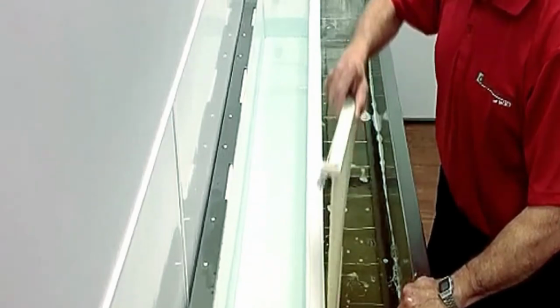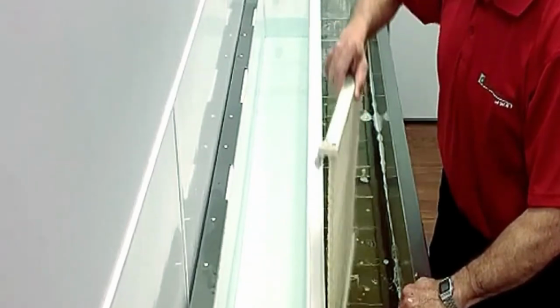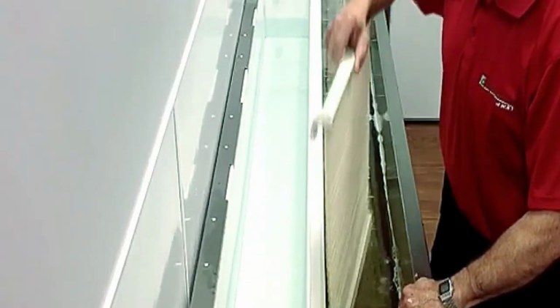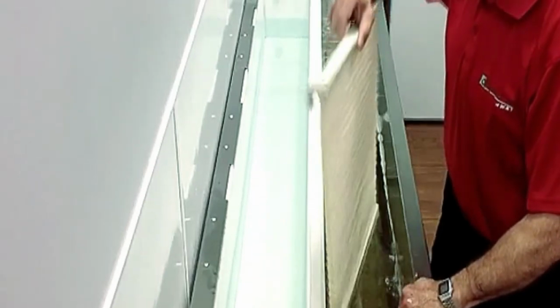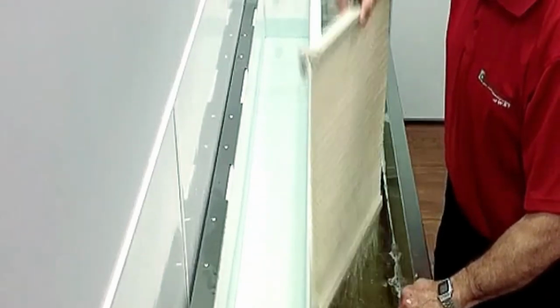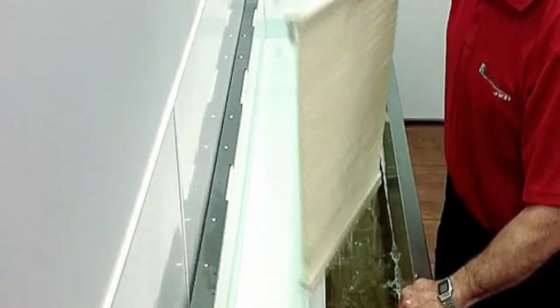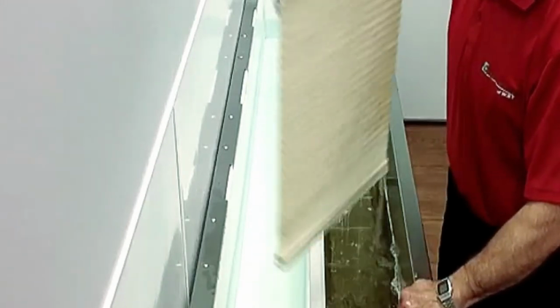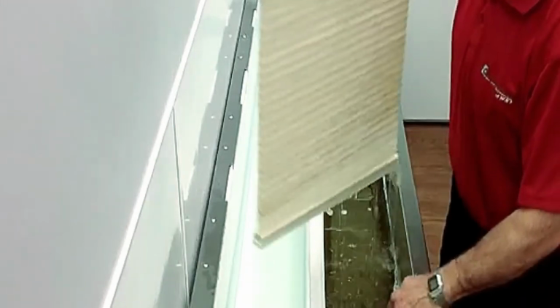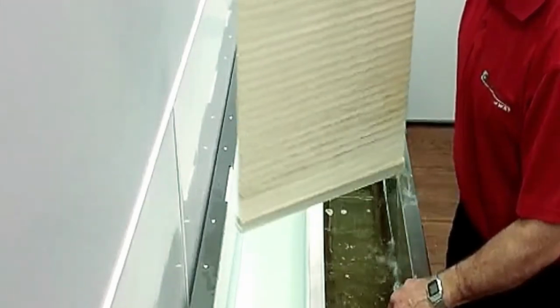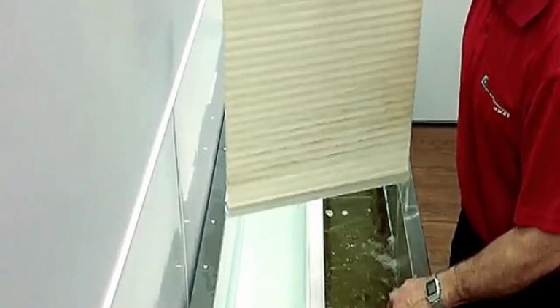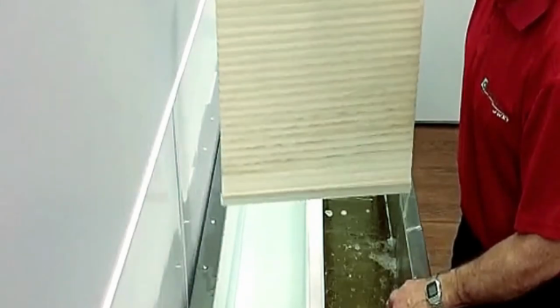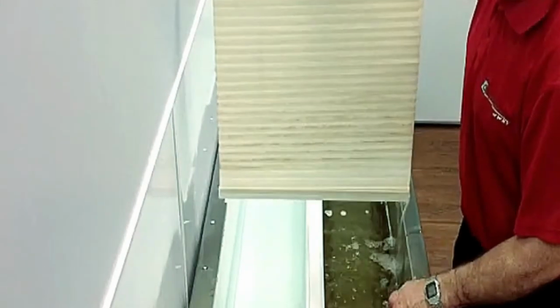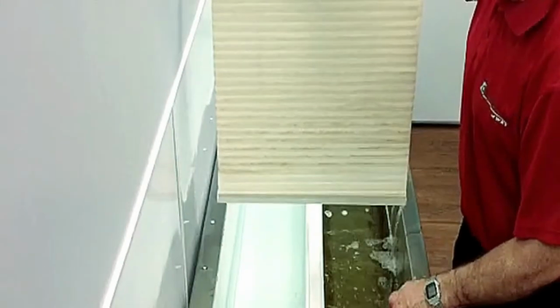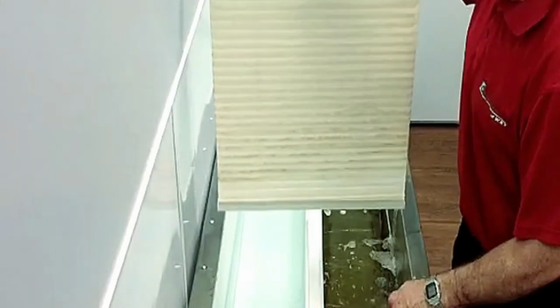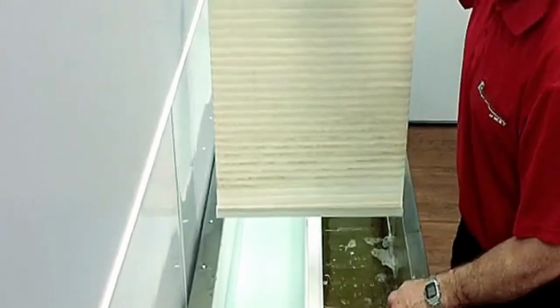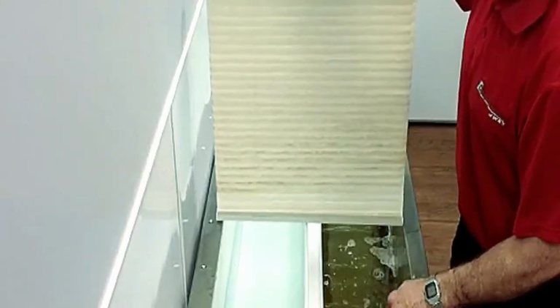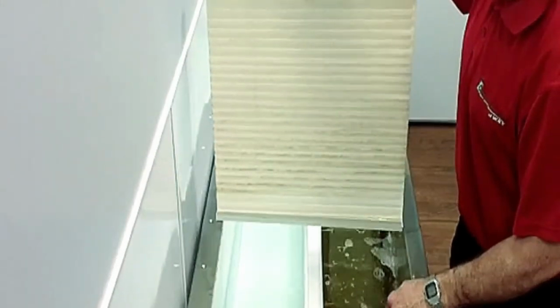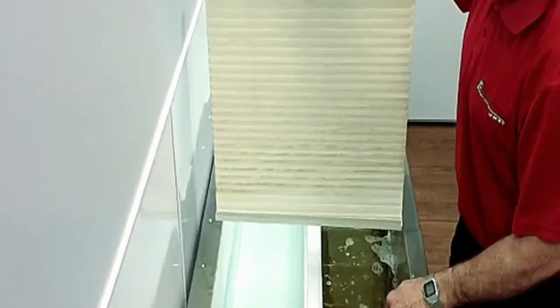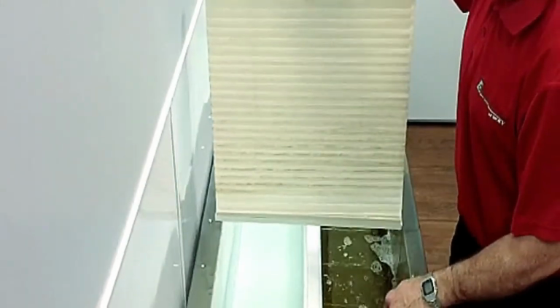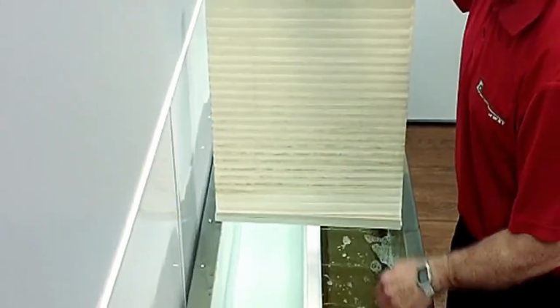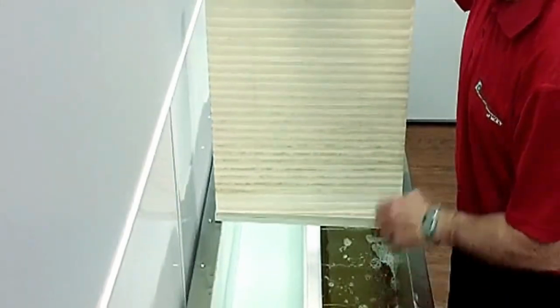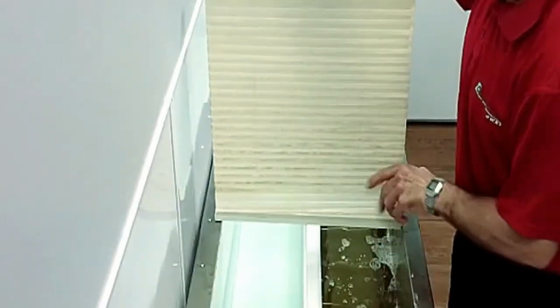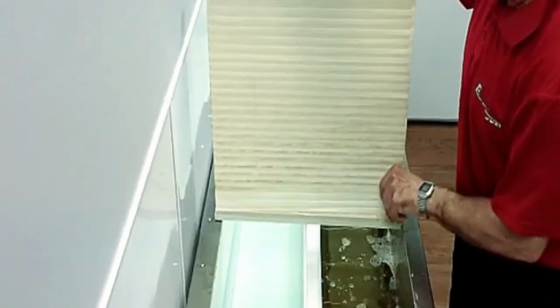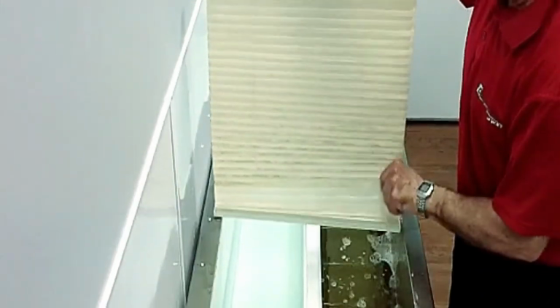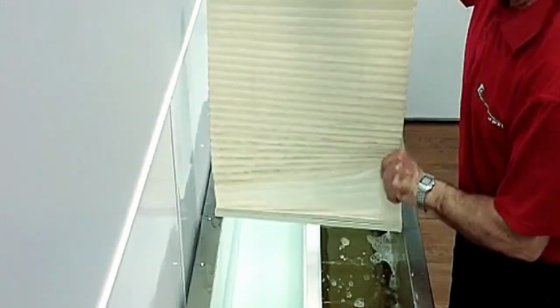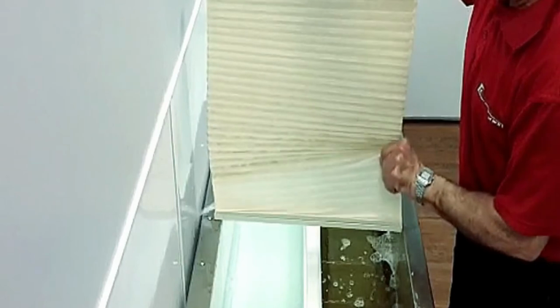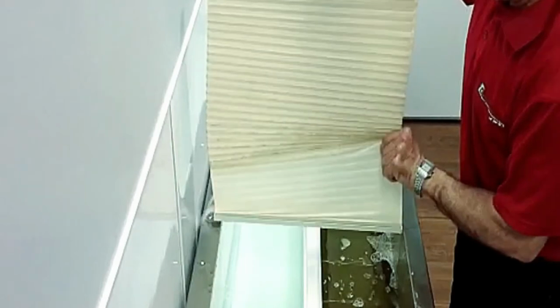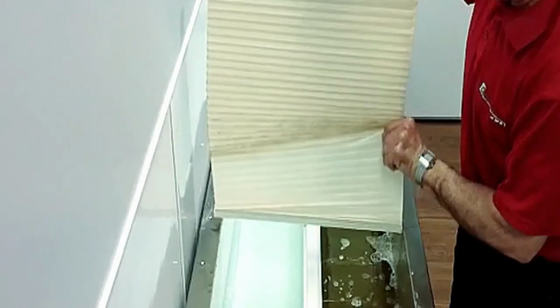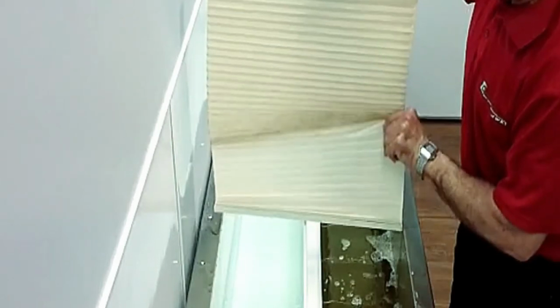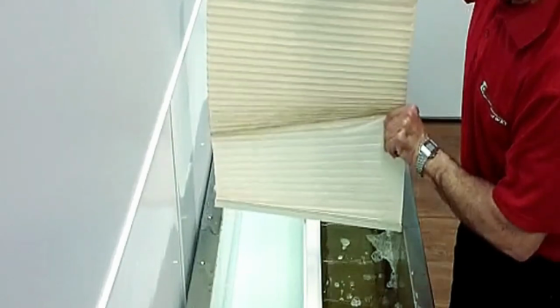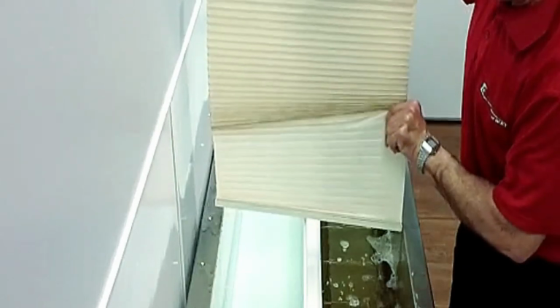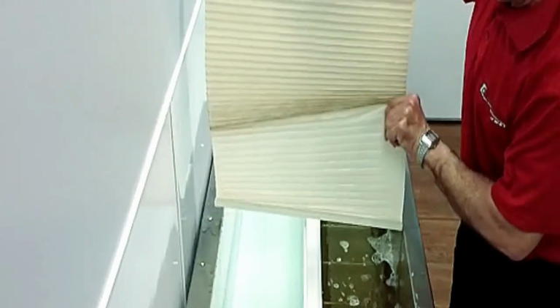Now let's take a look at that blind. Oh, it doesn't look that much better there, does it? But how about that?